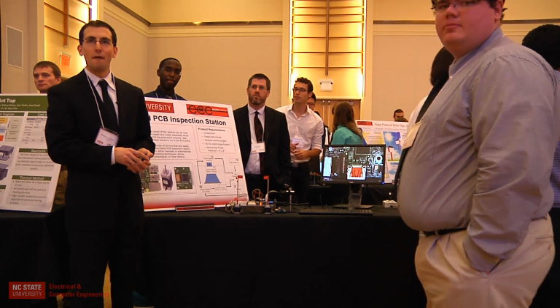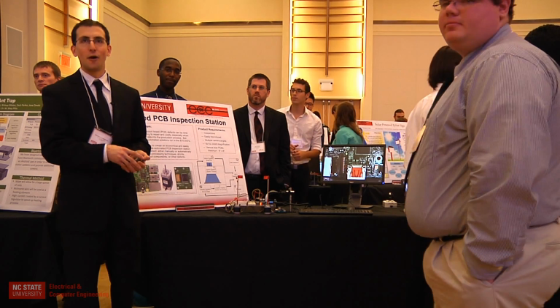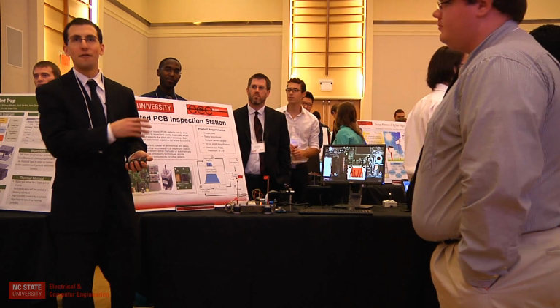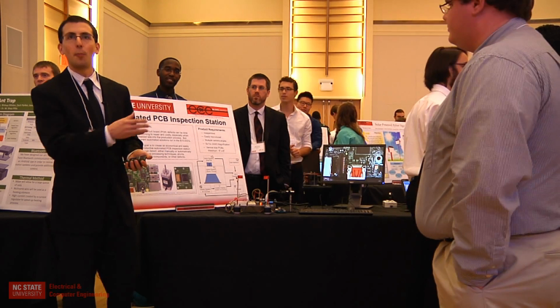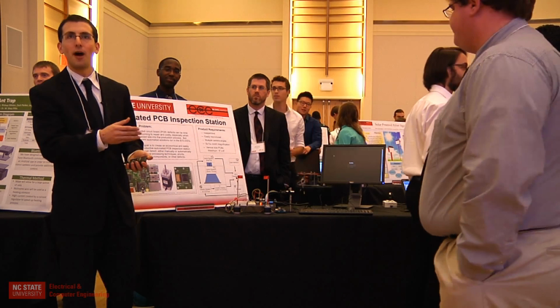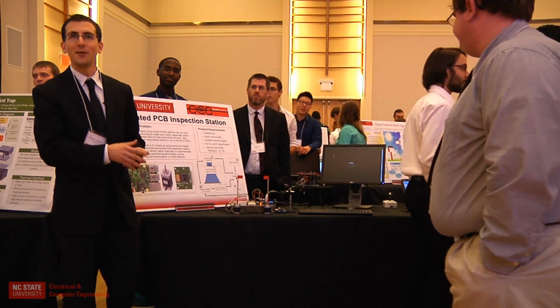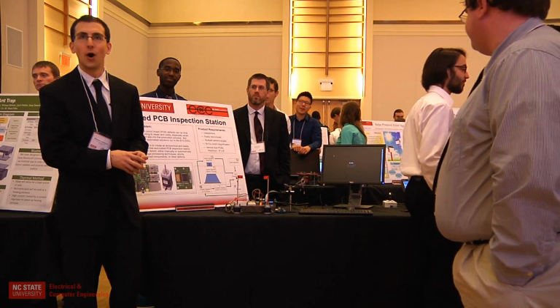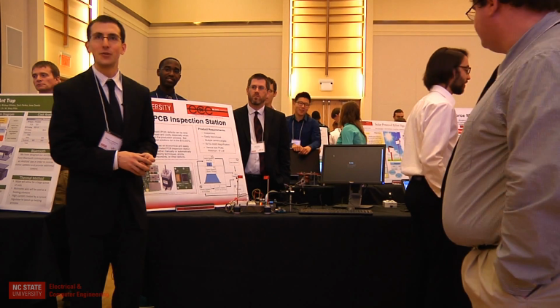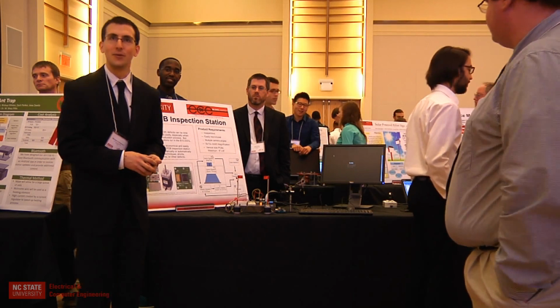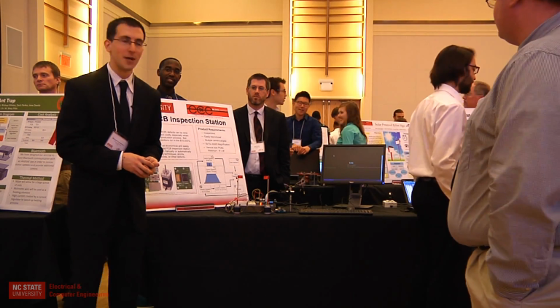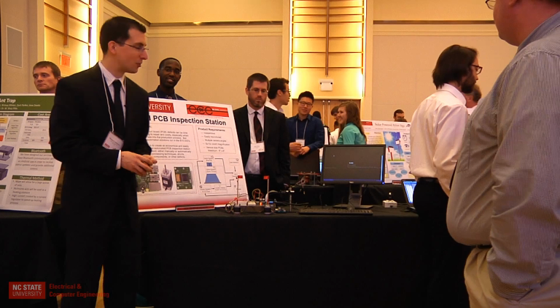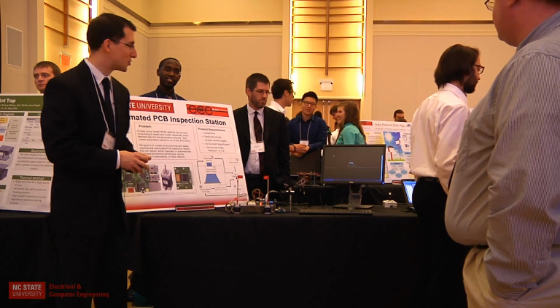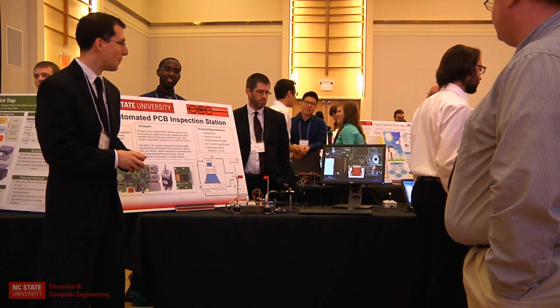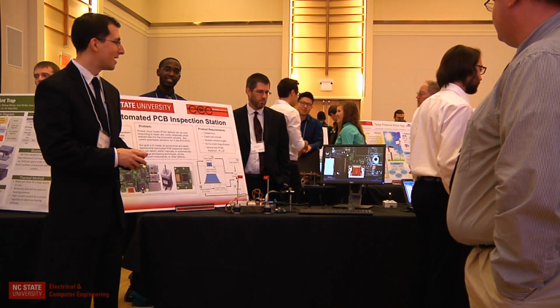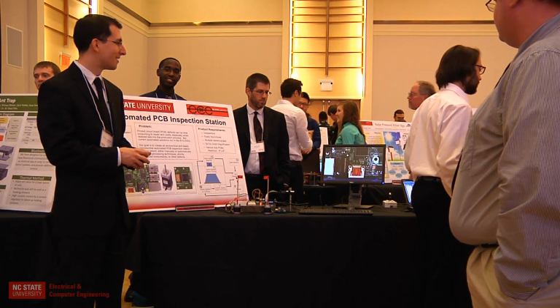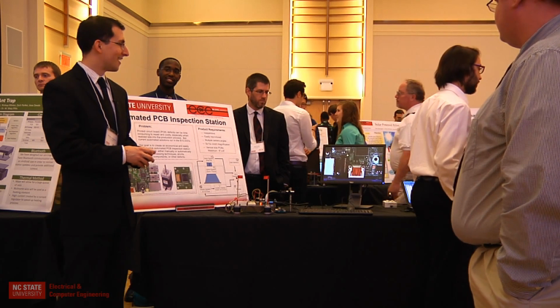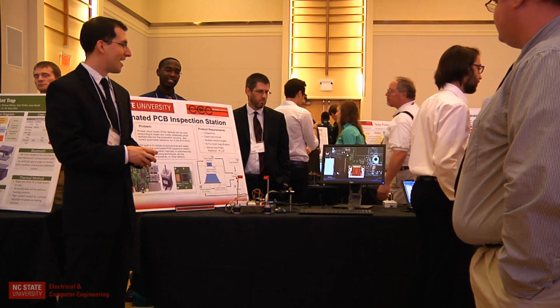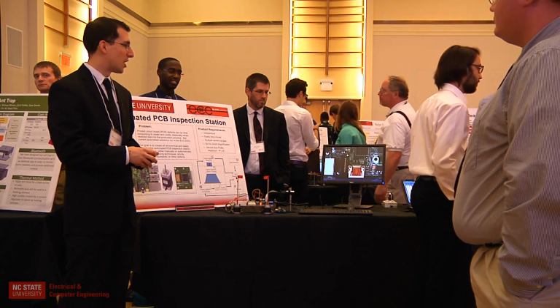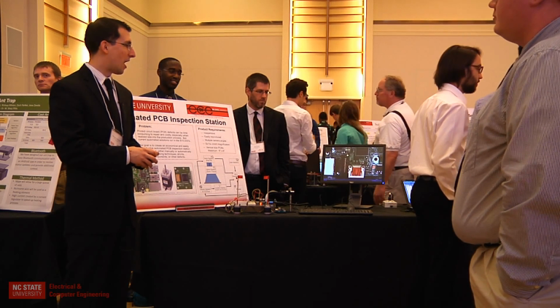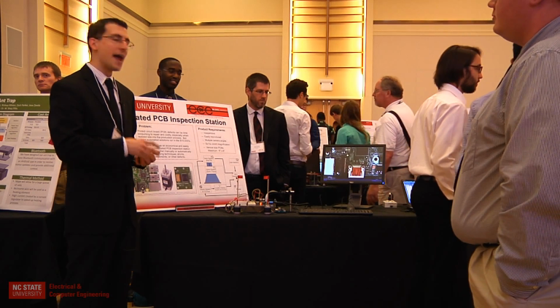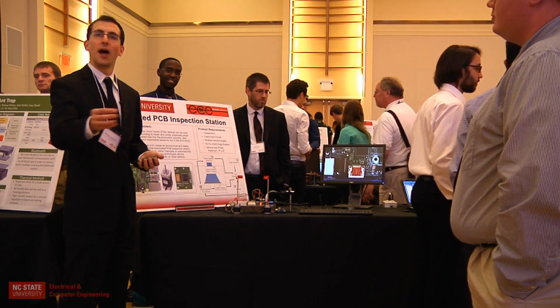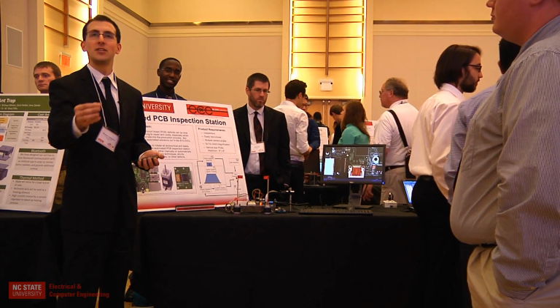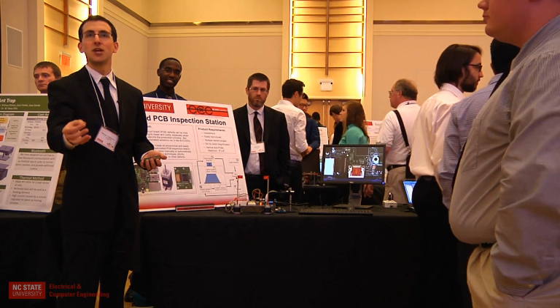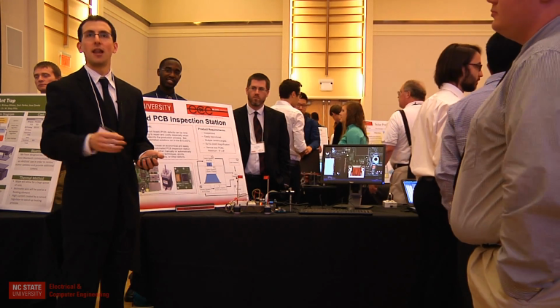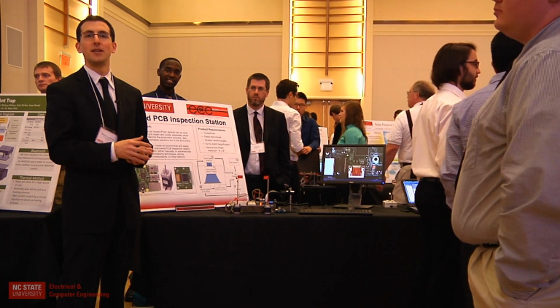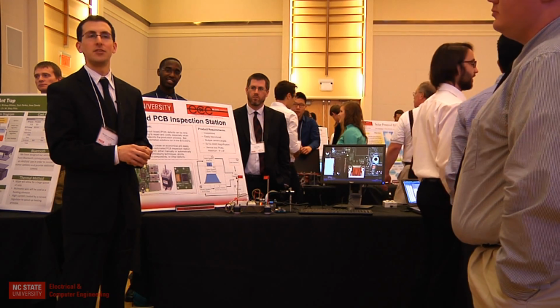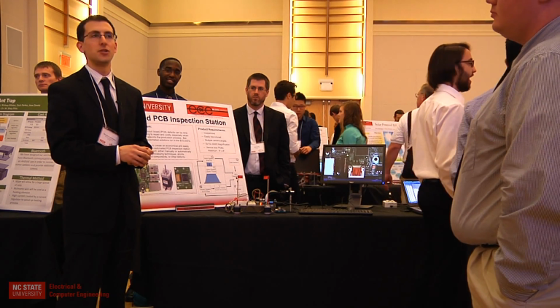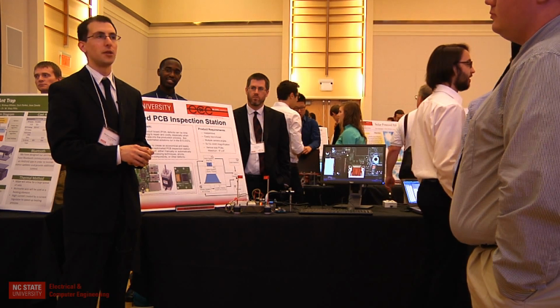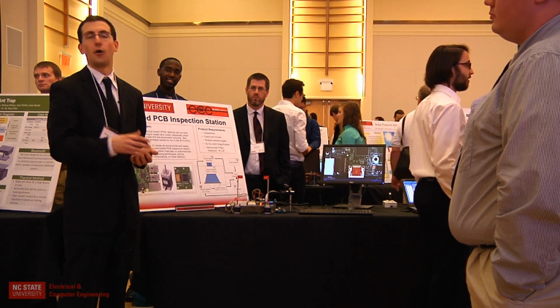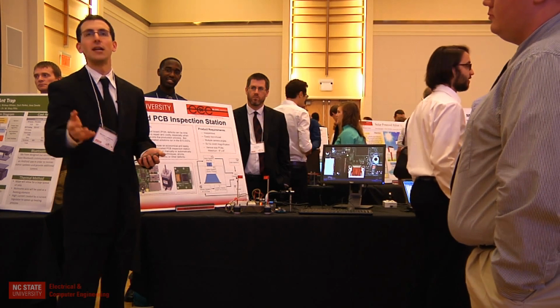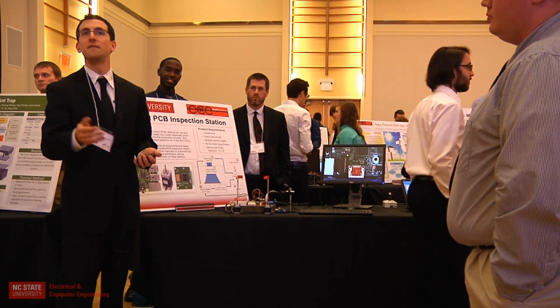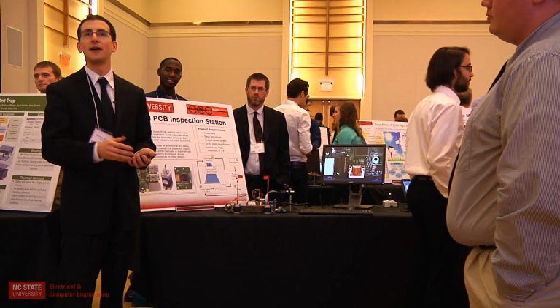For our final product, we hope to be able to zoom in and analyze each element individually for any defects.